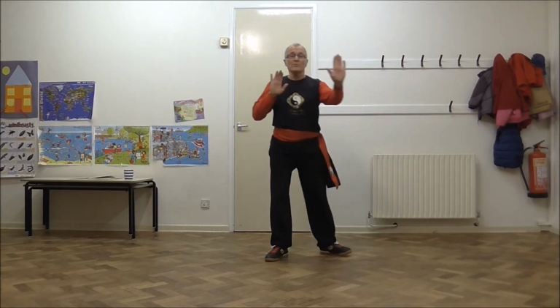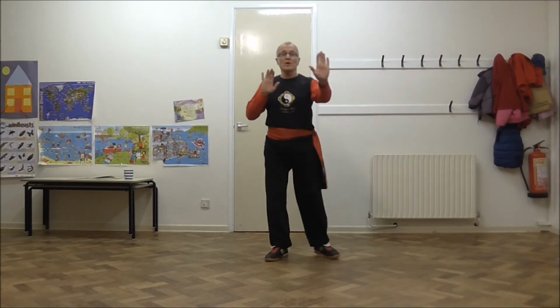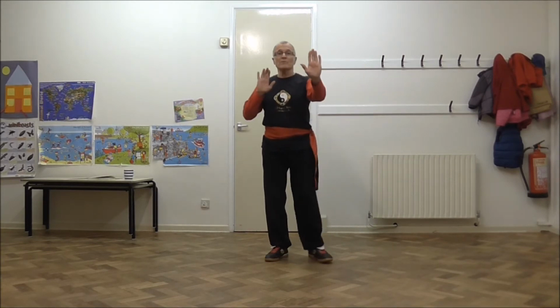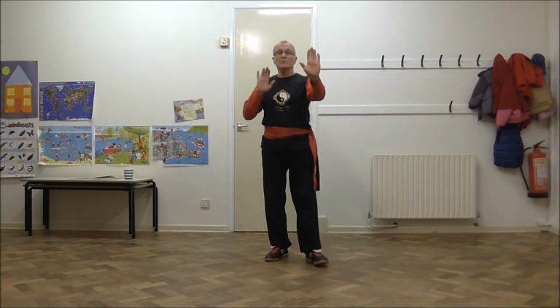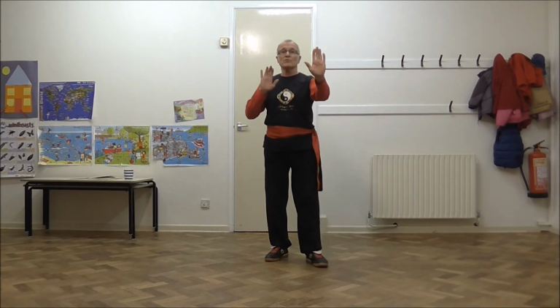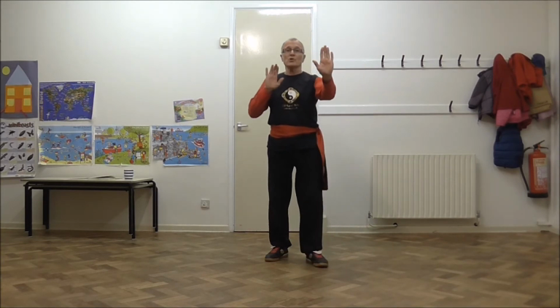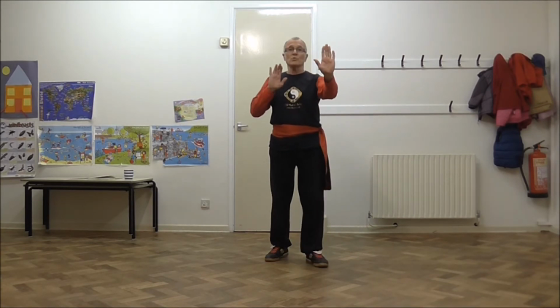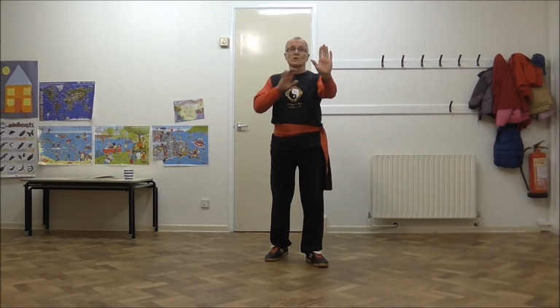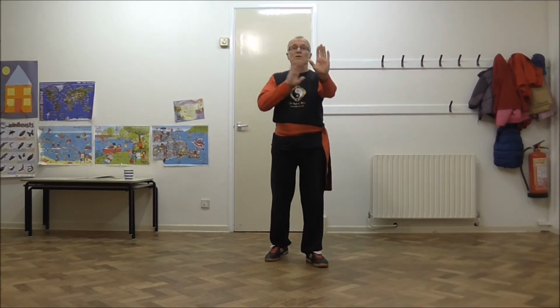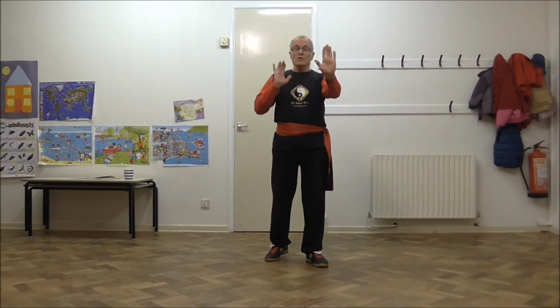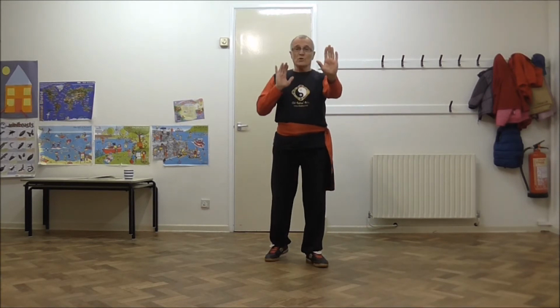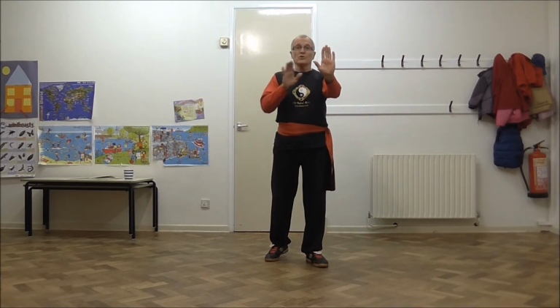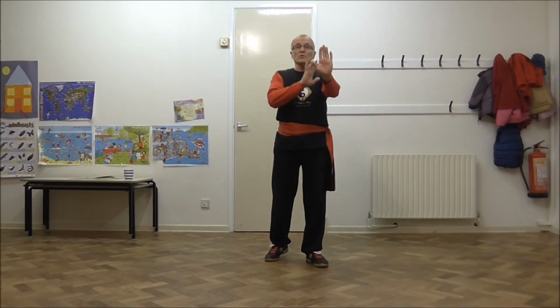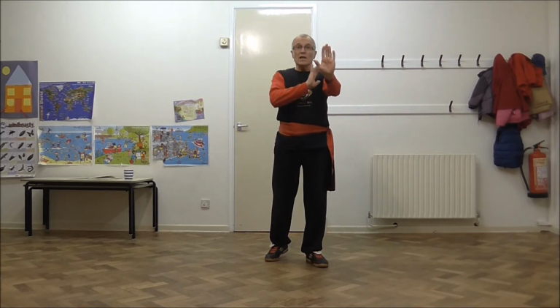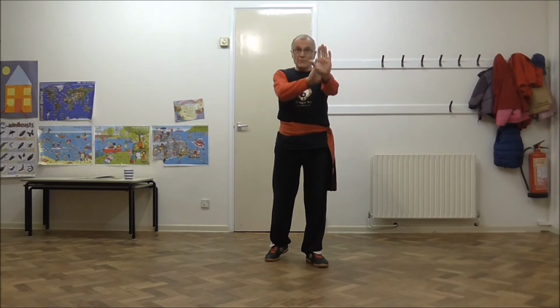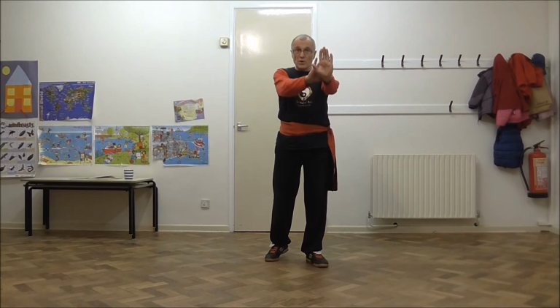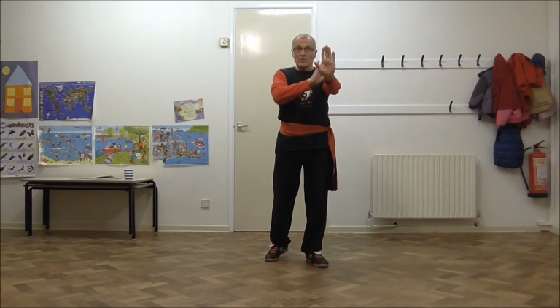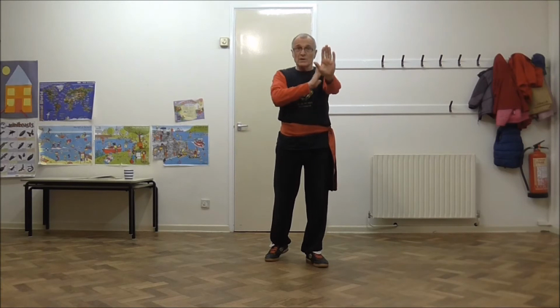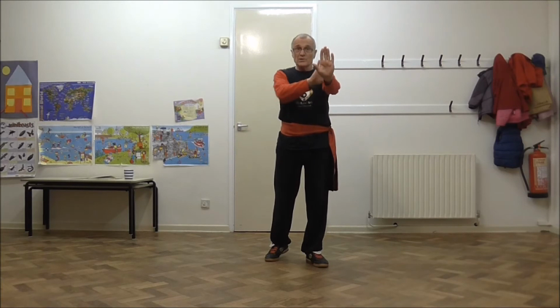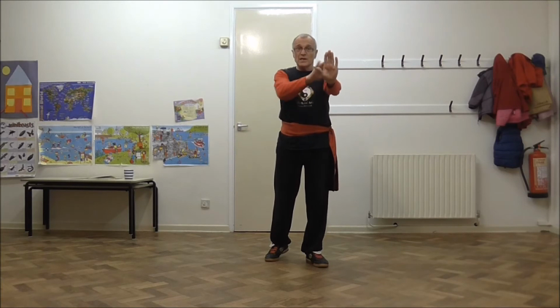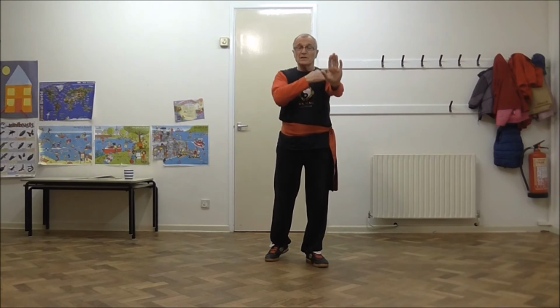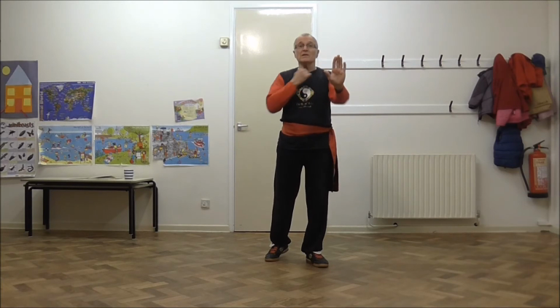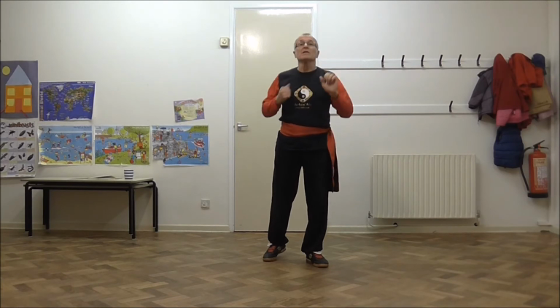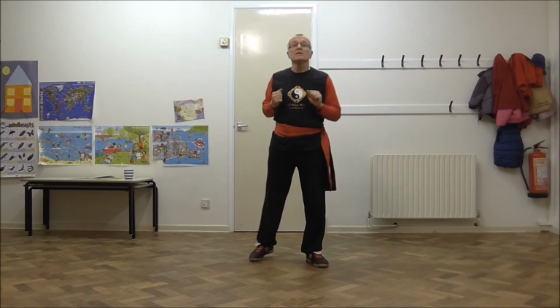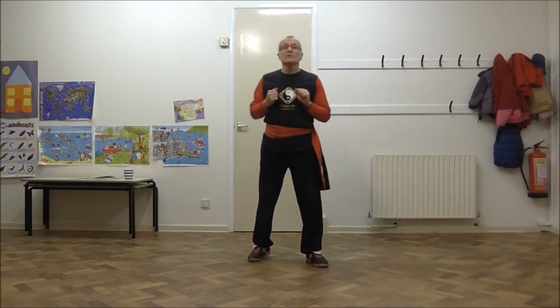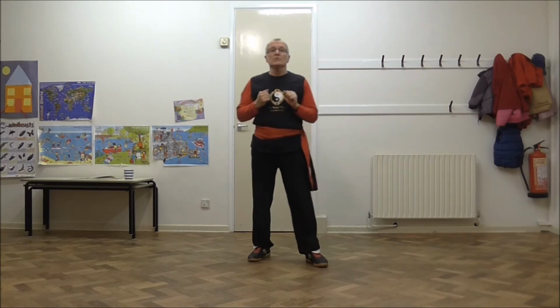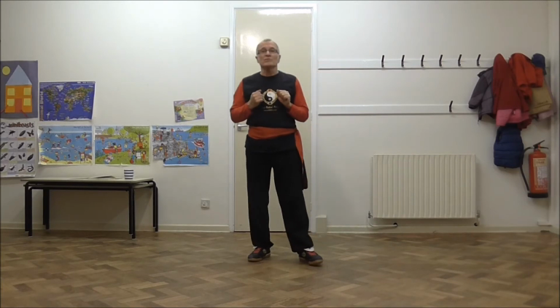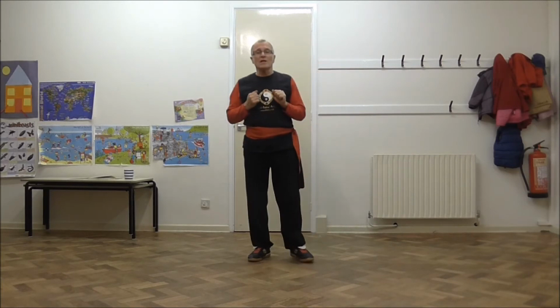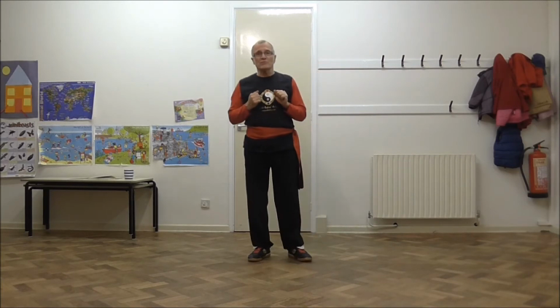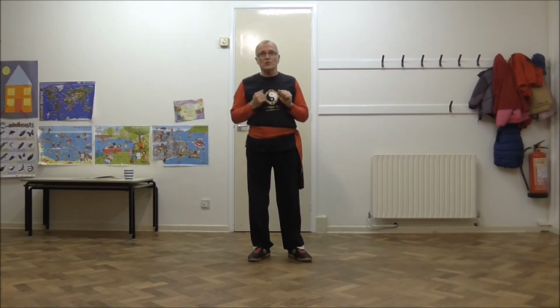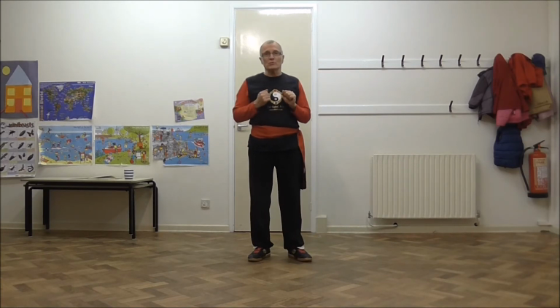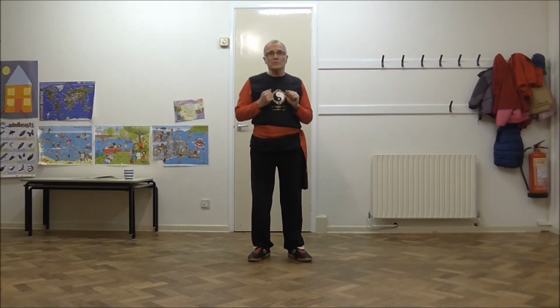Right palm in front of the right shoulder, left palm extended in front of the left shoulder.